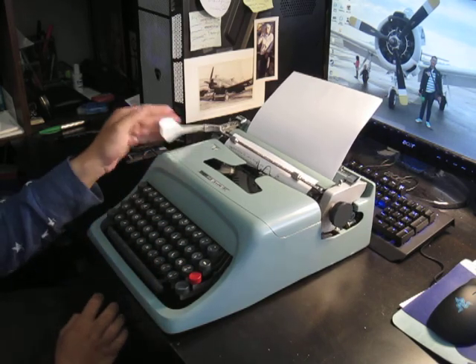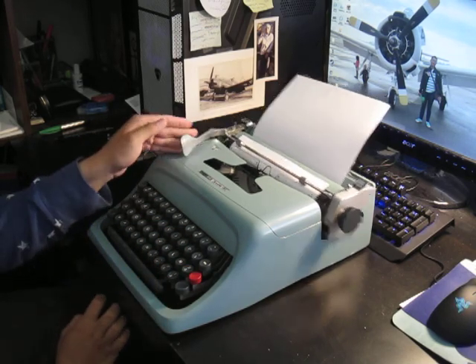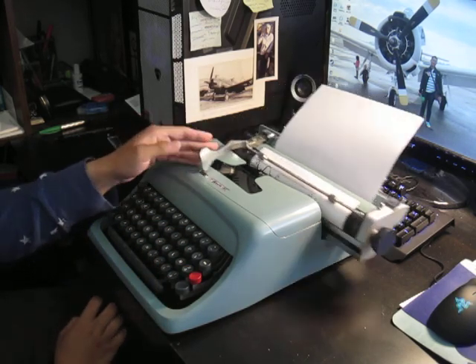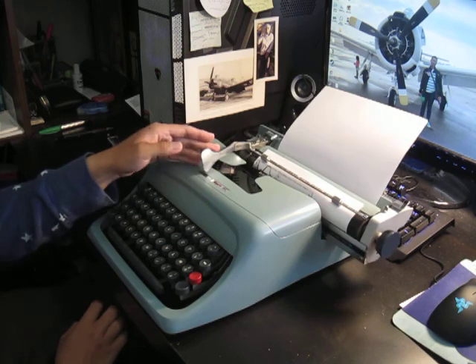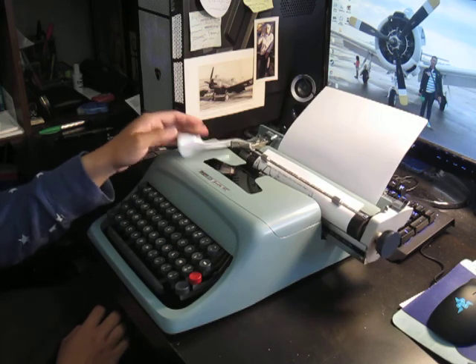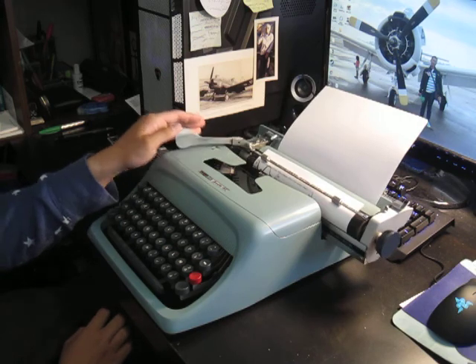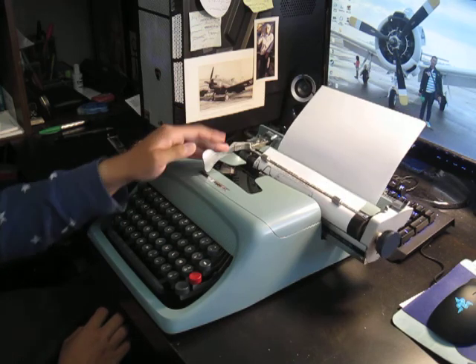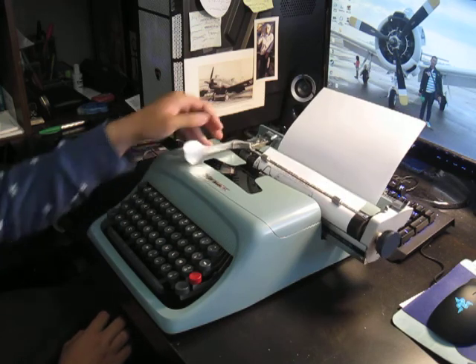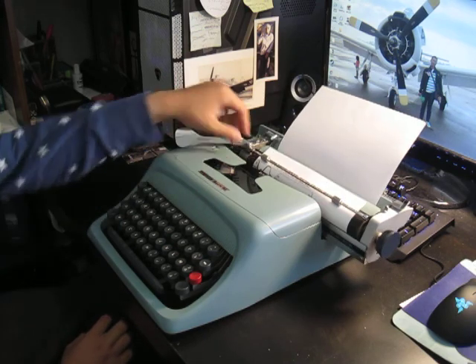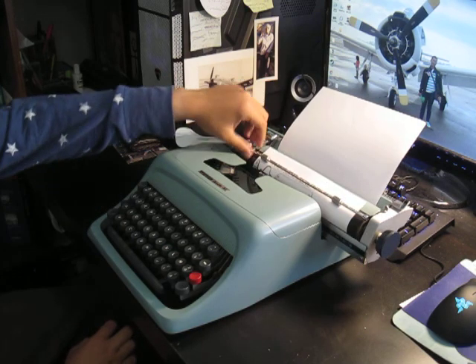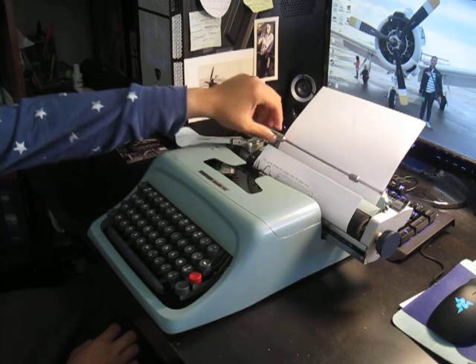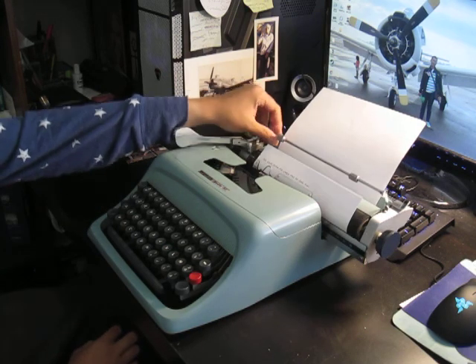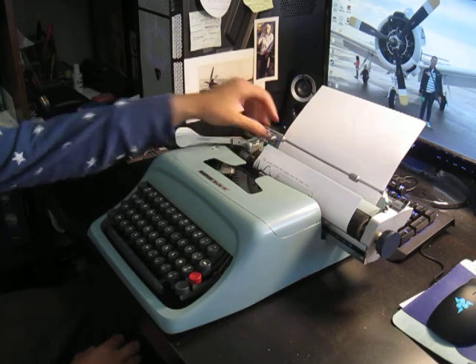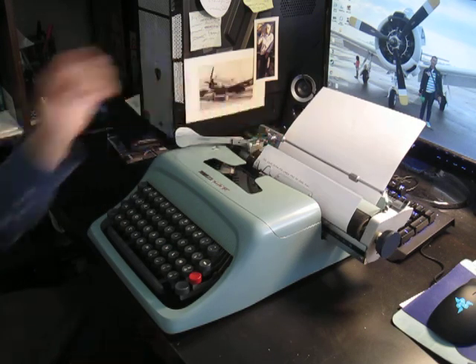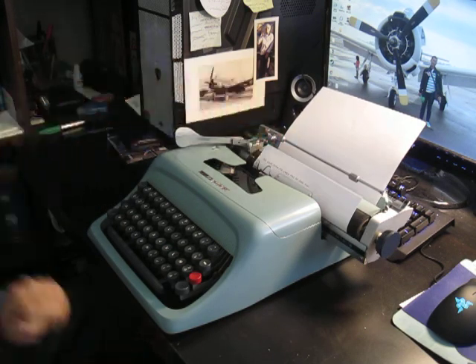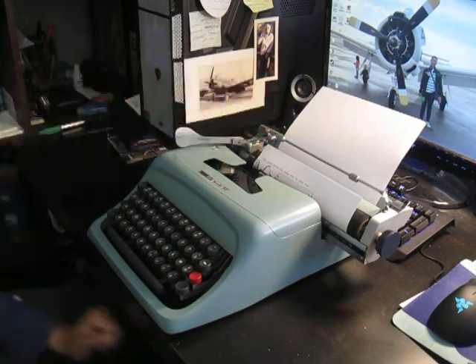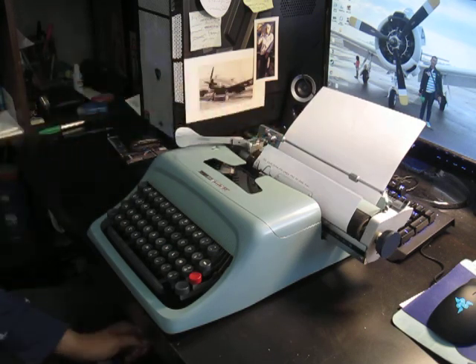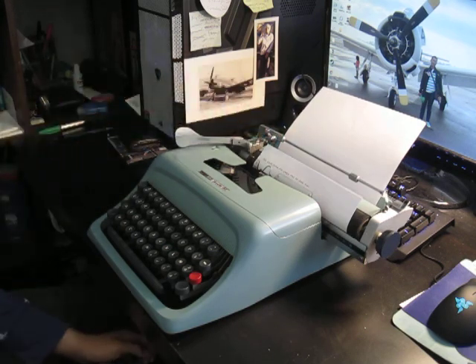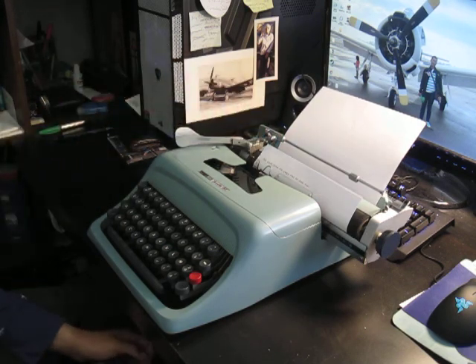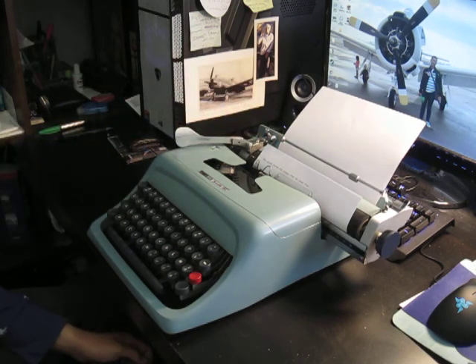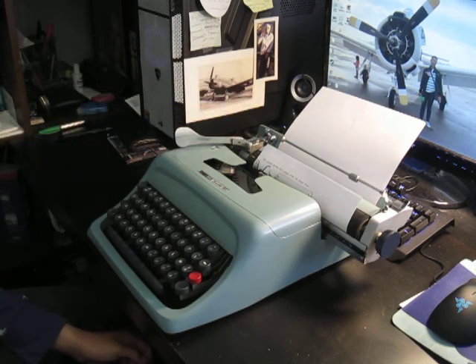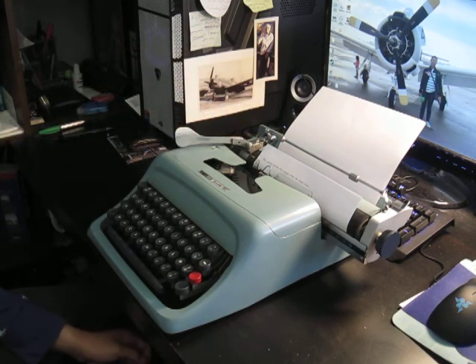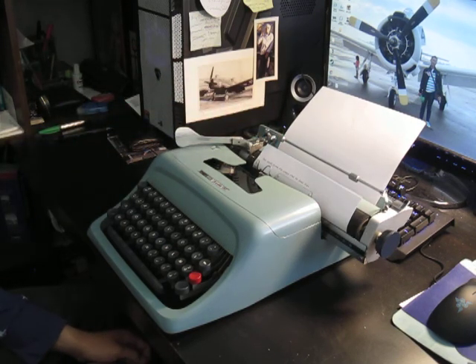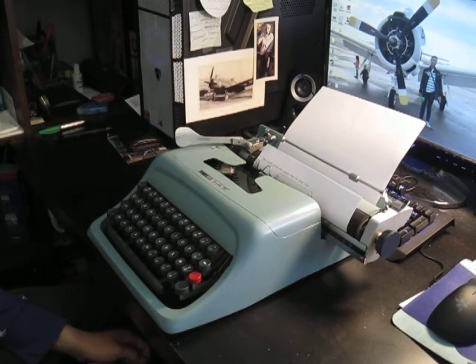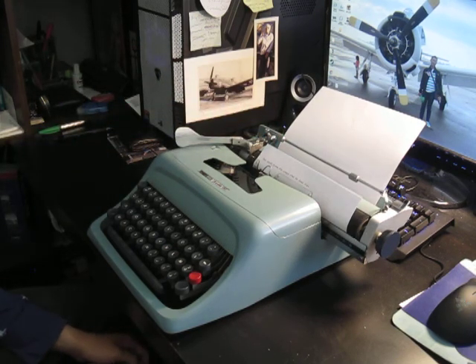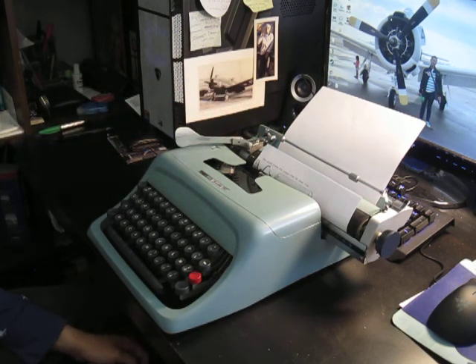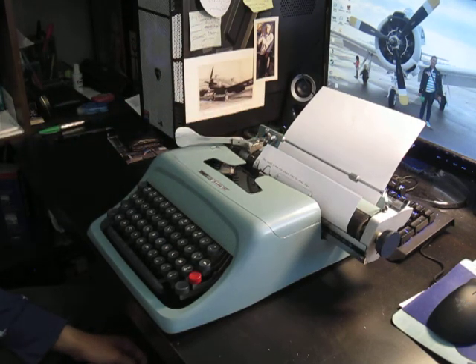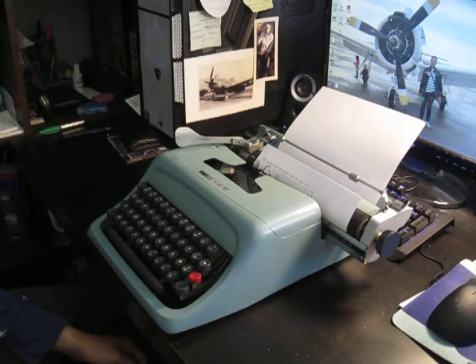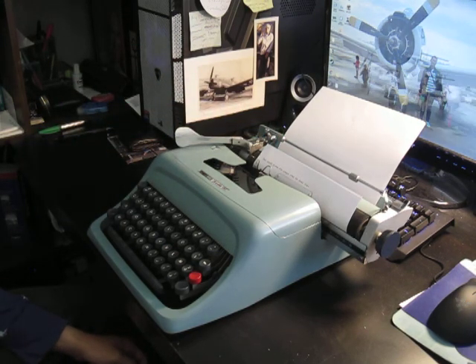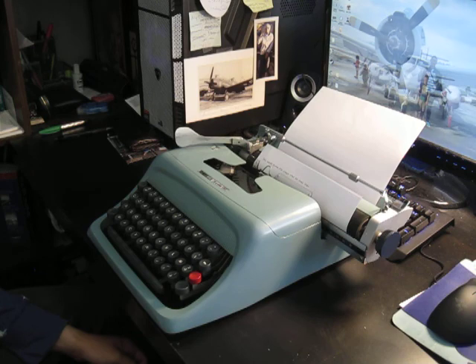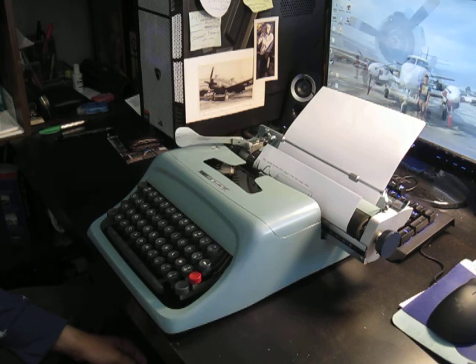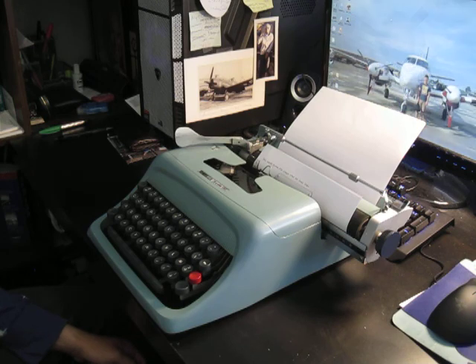Just typing a test sentence: the quick brown fox jumps over the lazy dog.